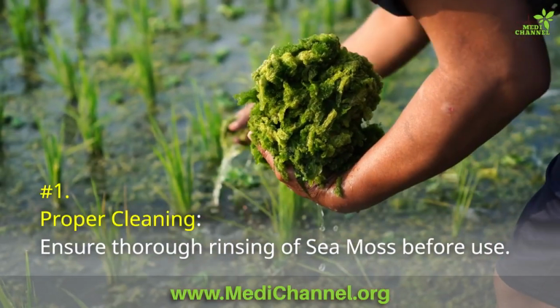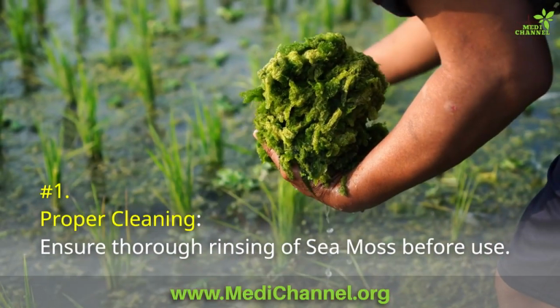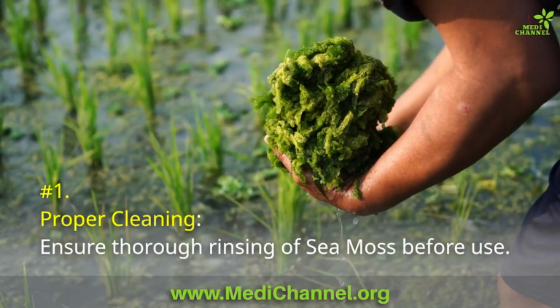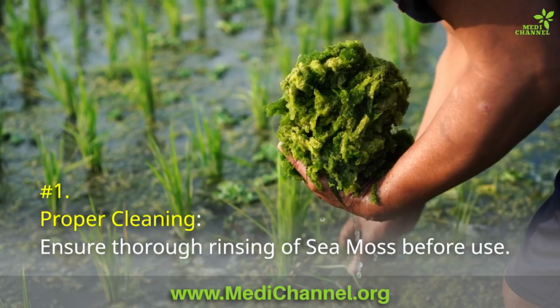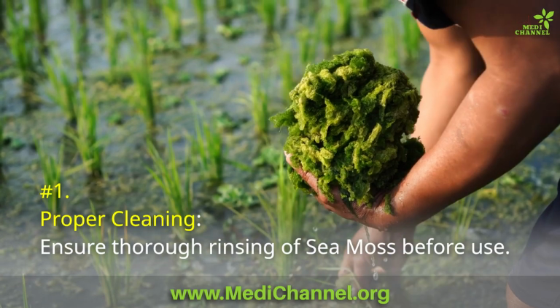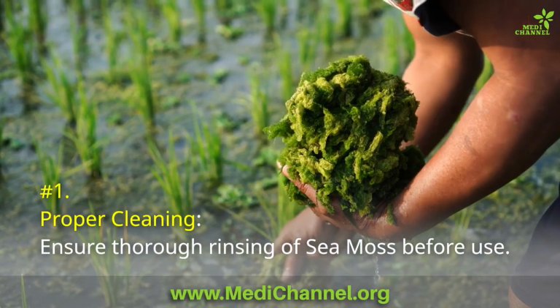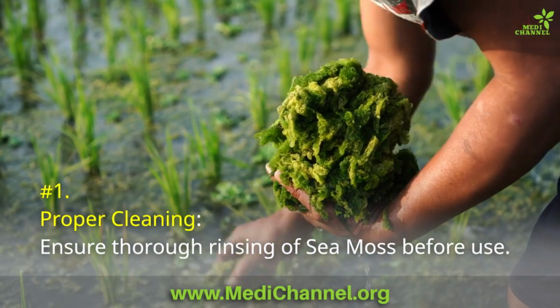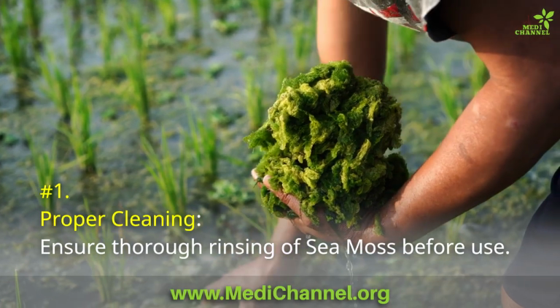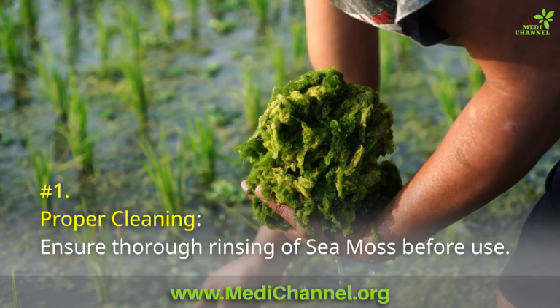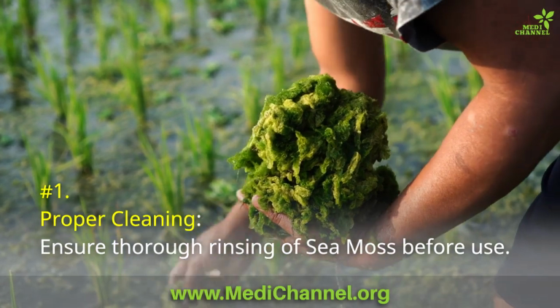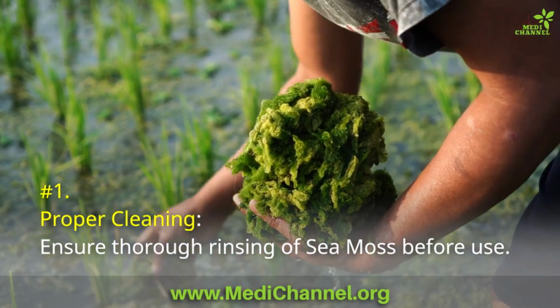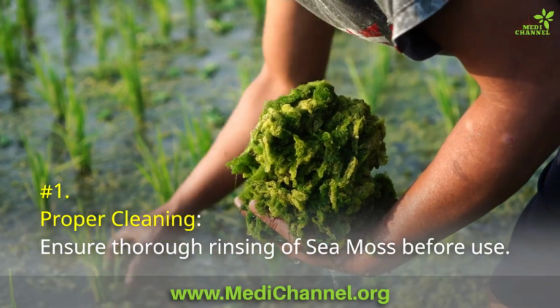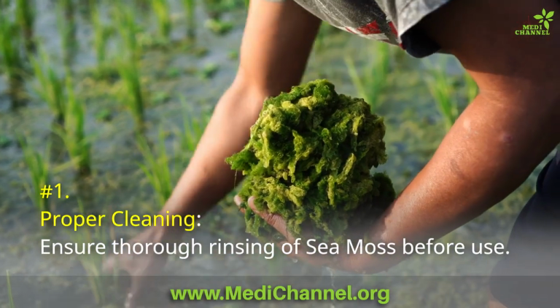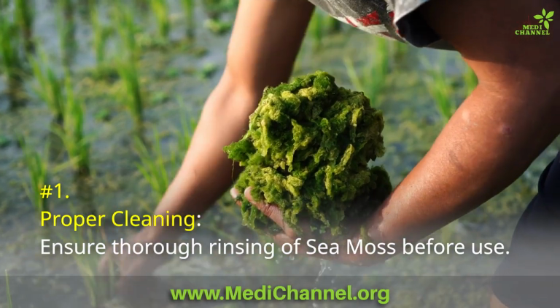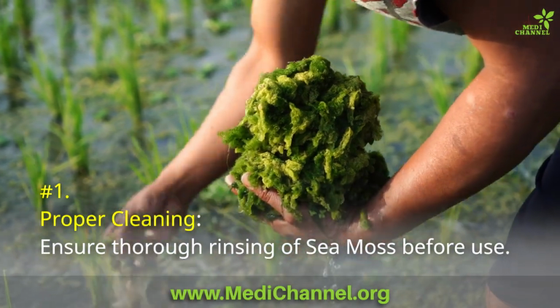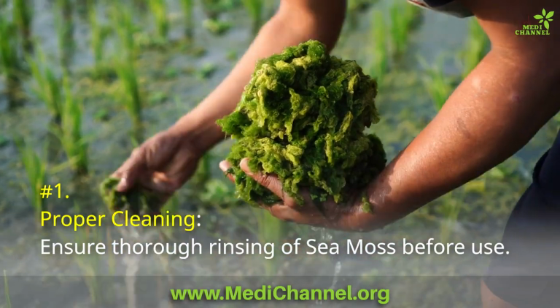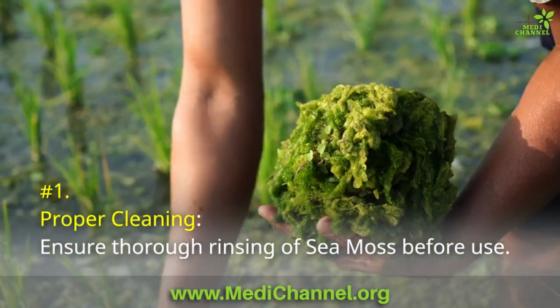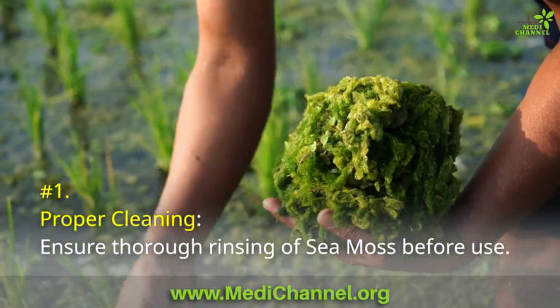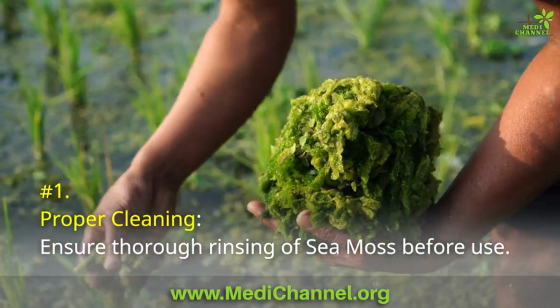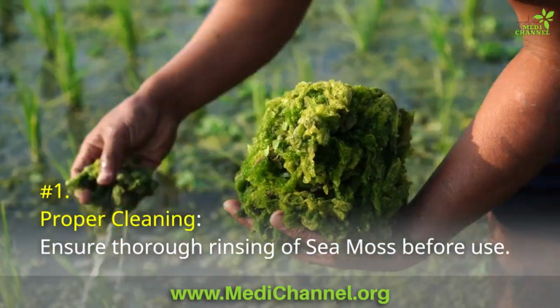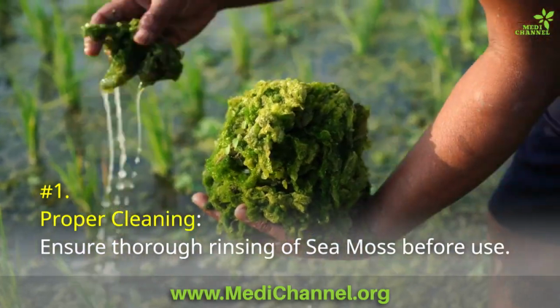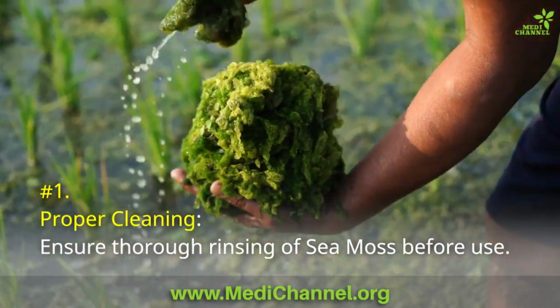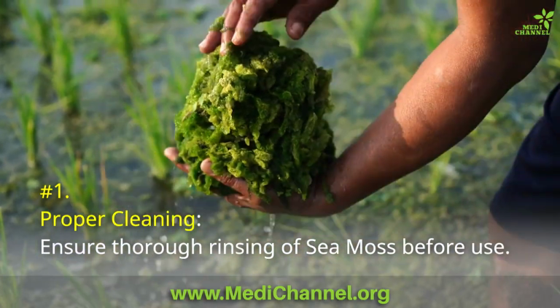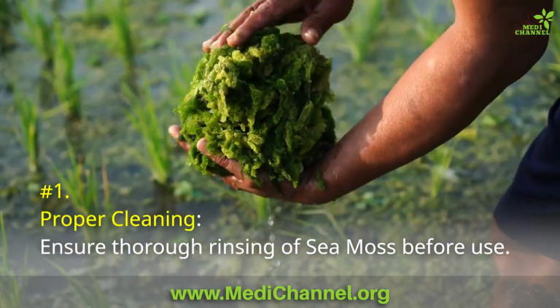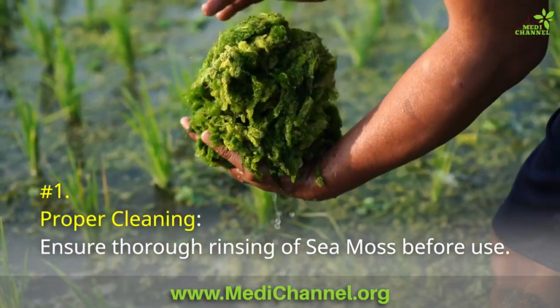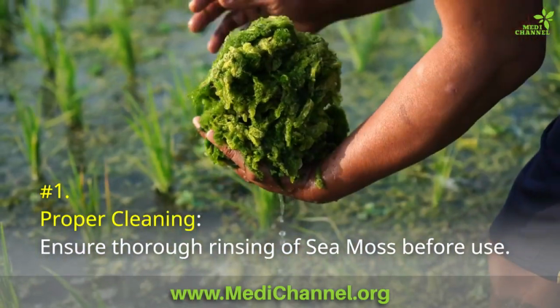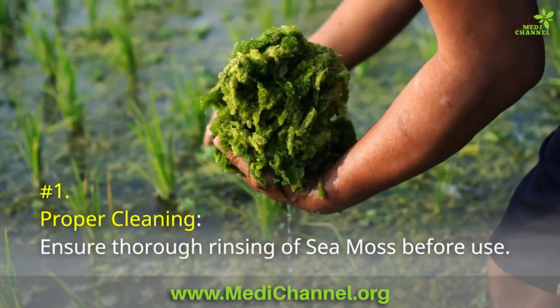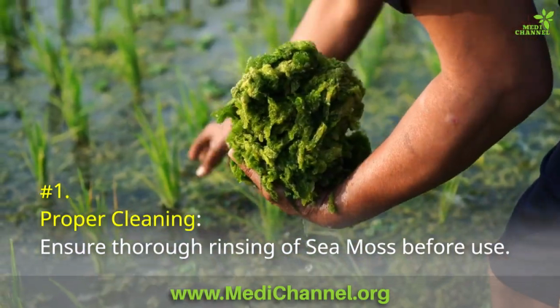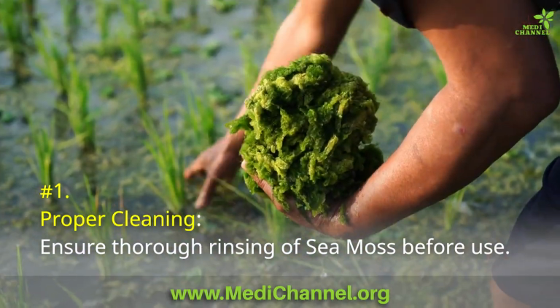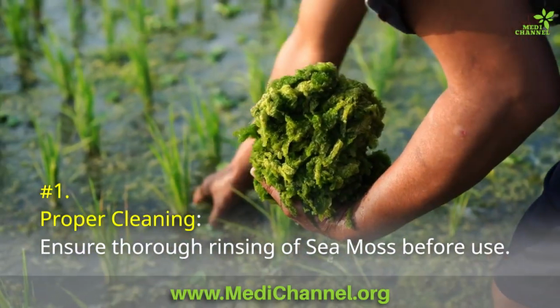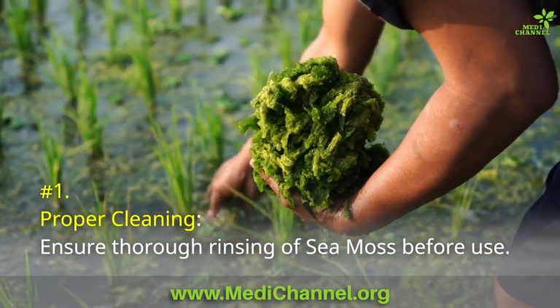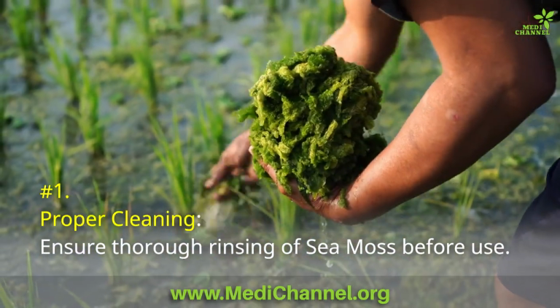Number 1: Proper cleaning. Ensure thorough rinsing of sea moss before use.